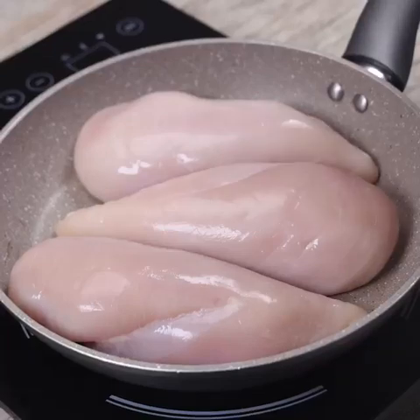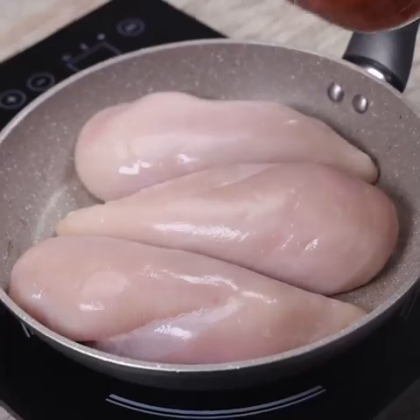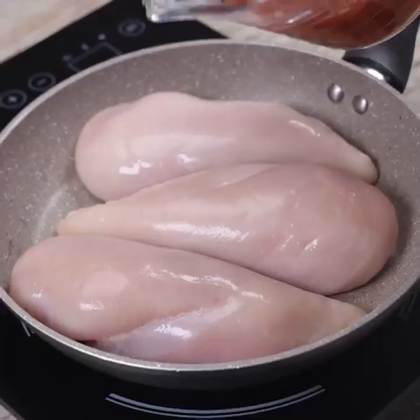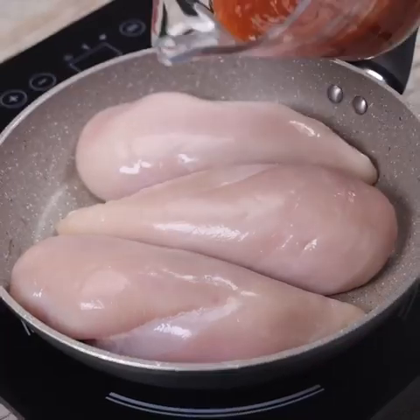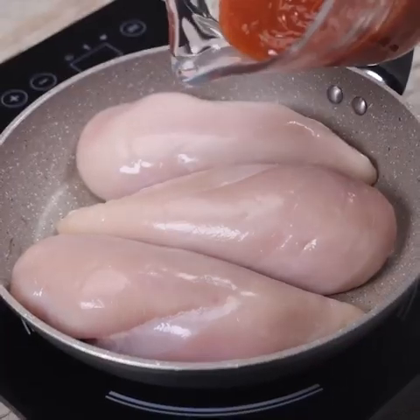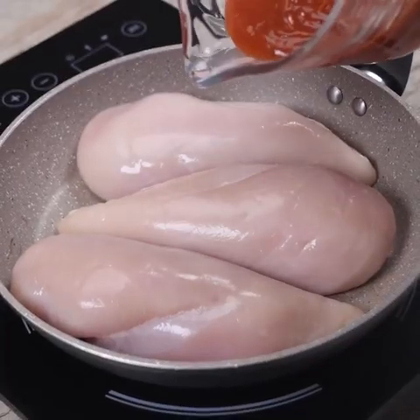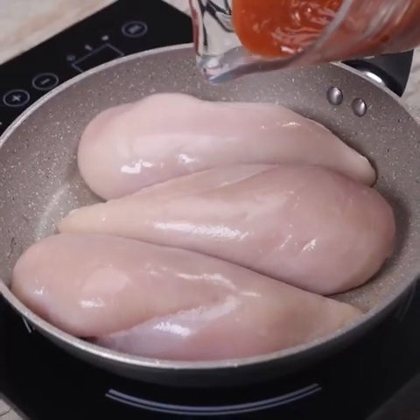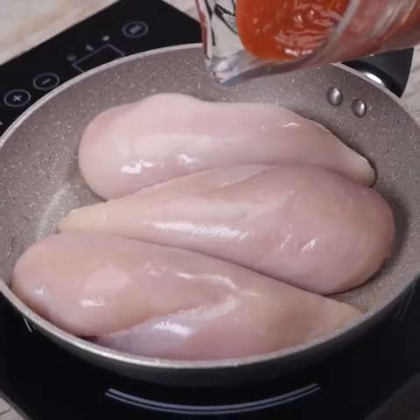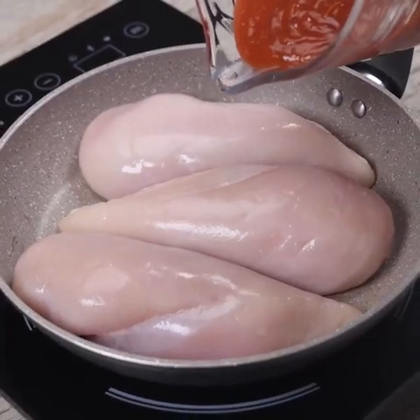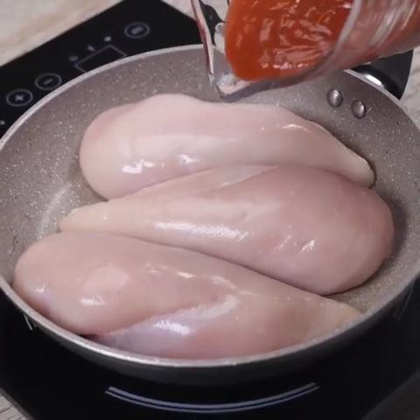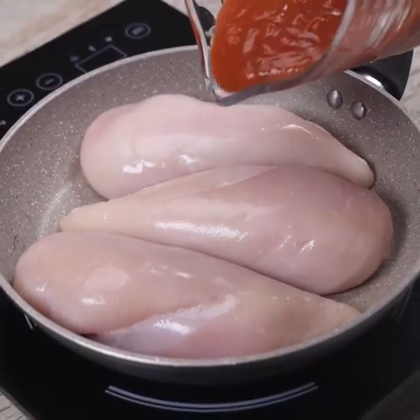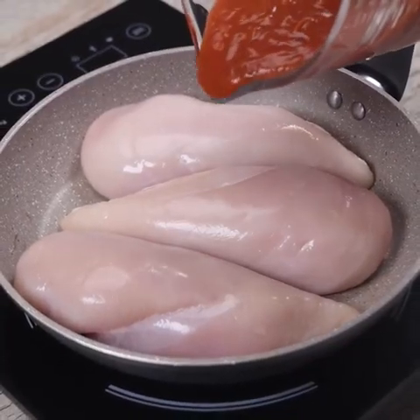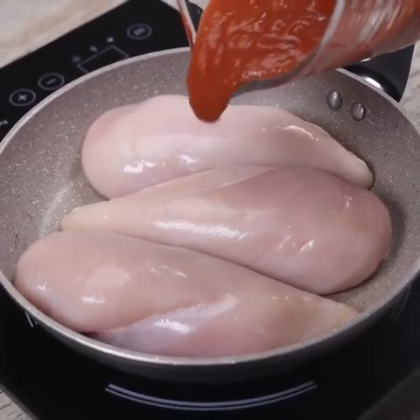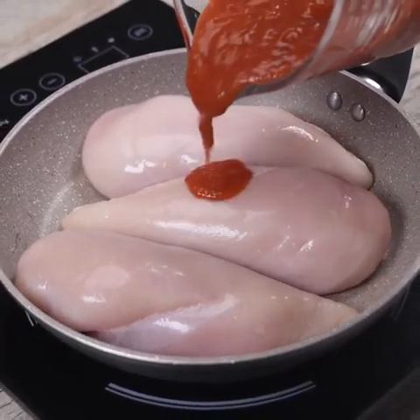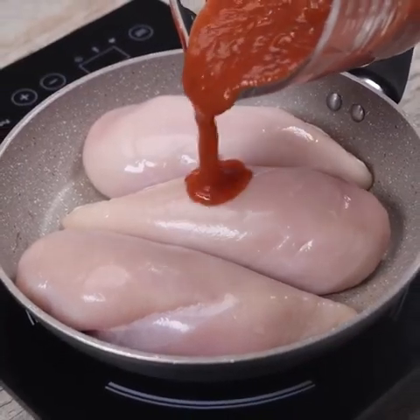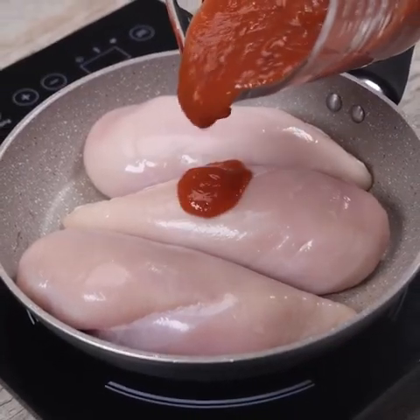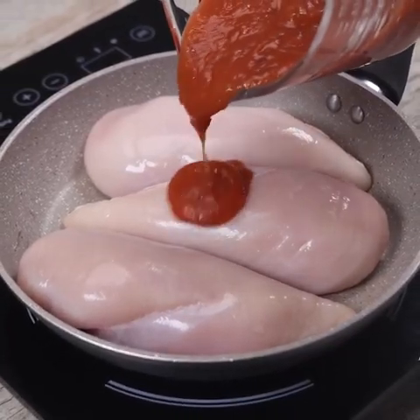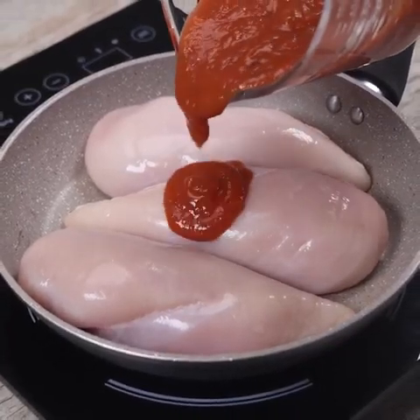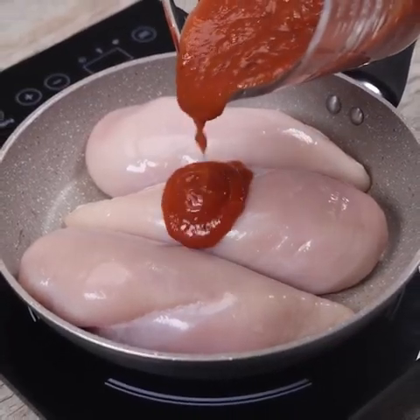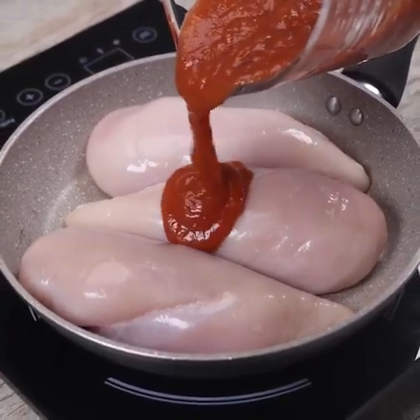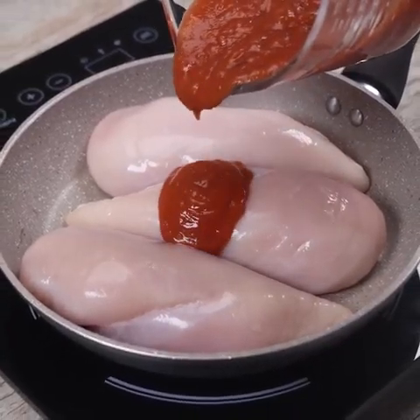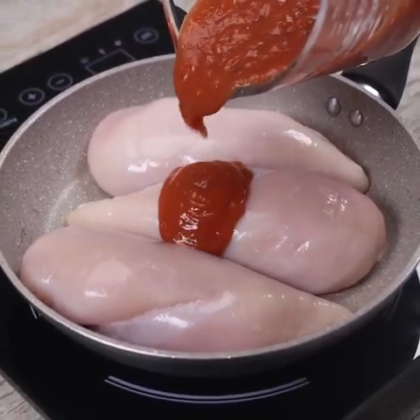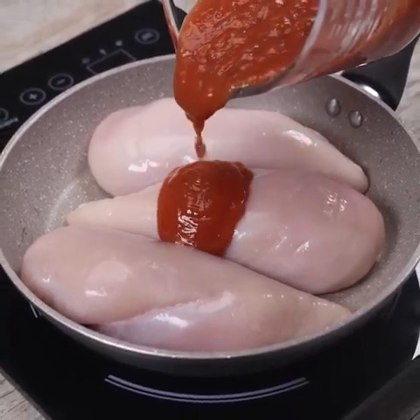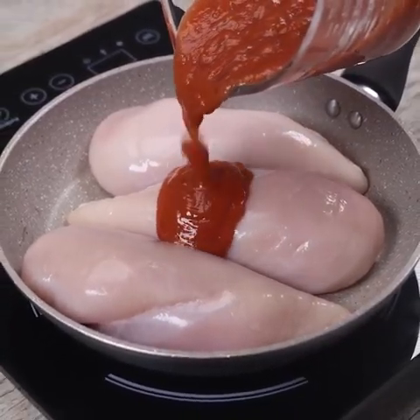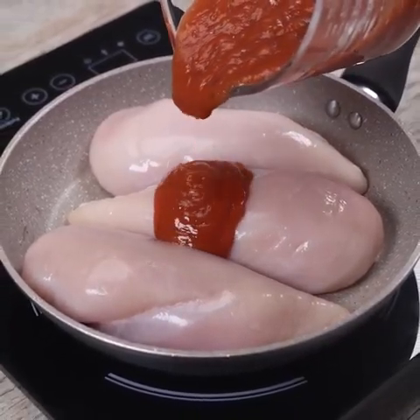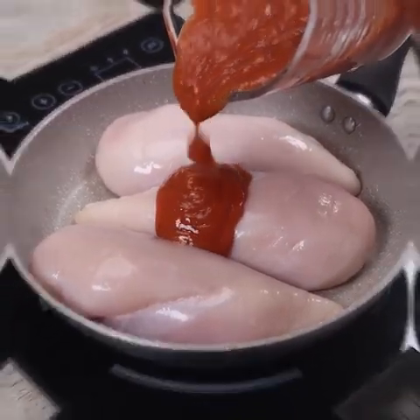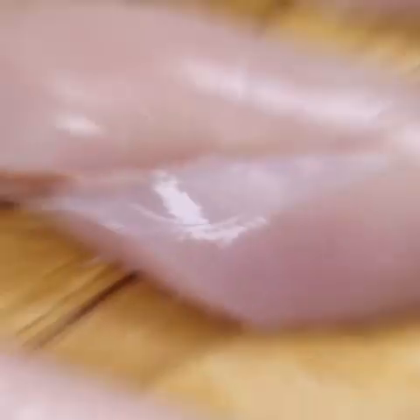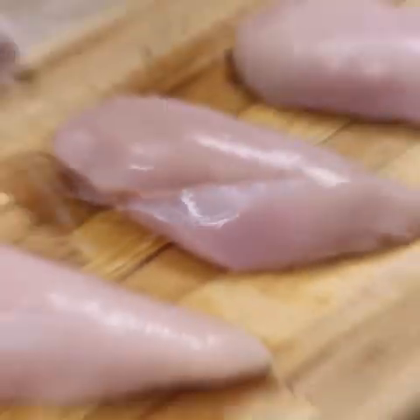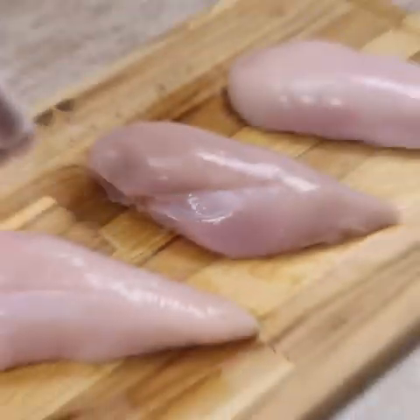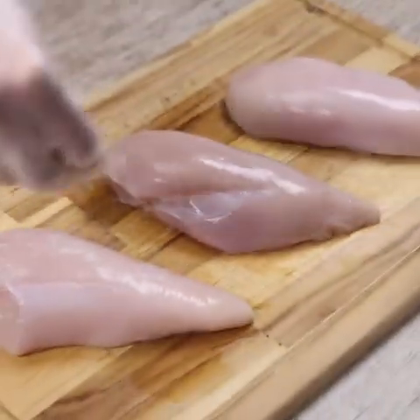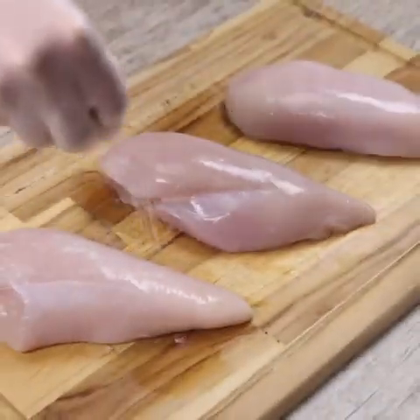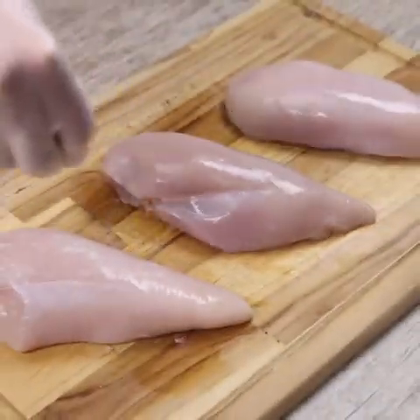The tastiest chicken breast recipe I've ever eaten. Delicious and juicy.